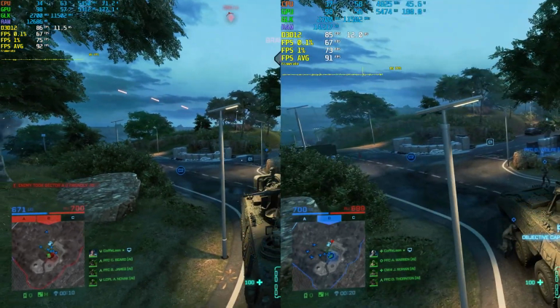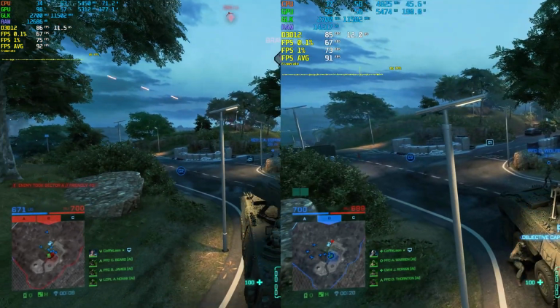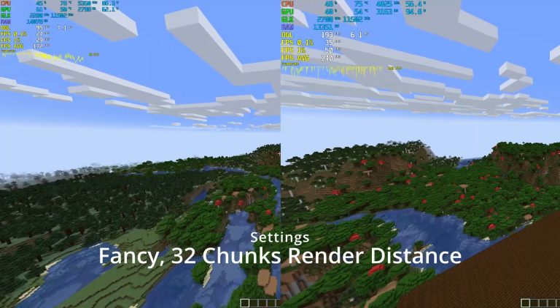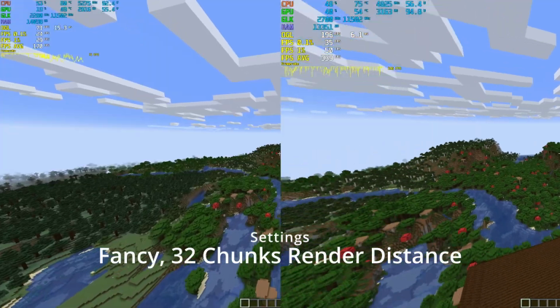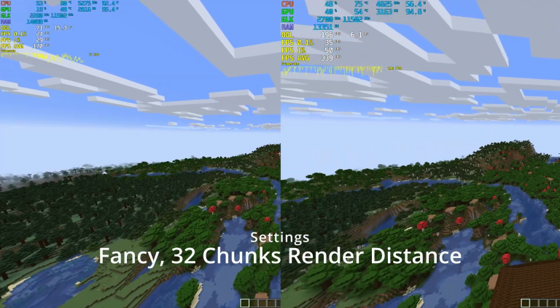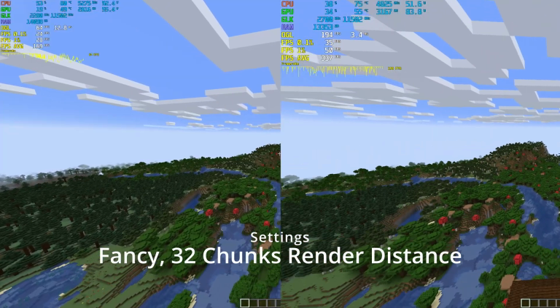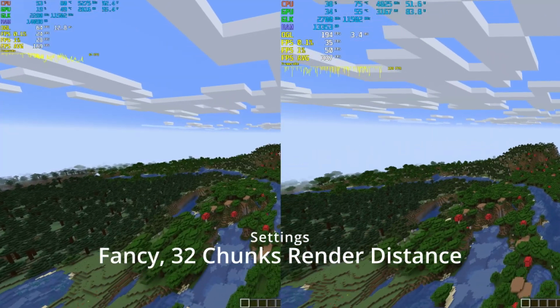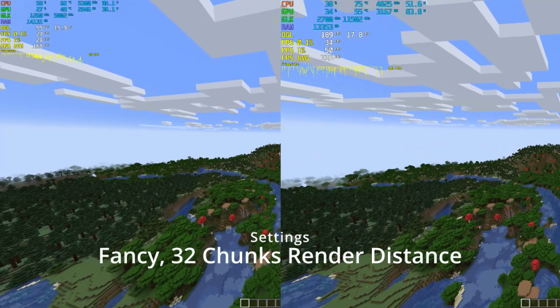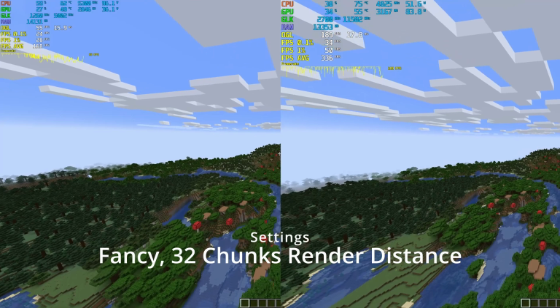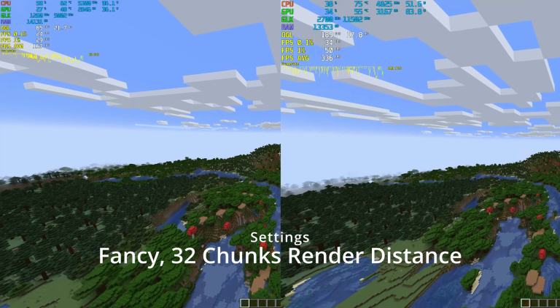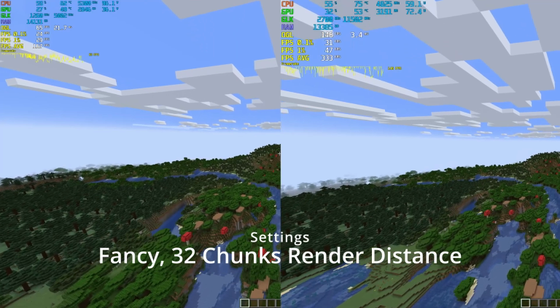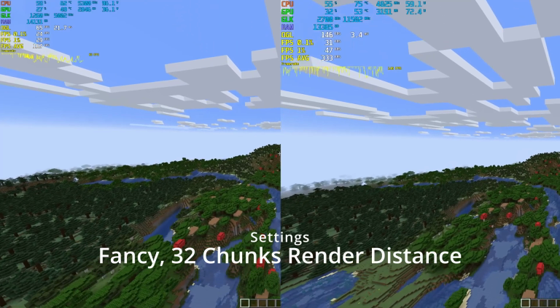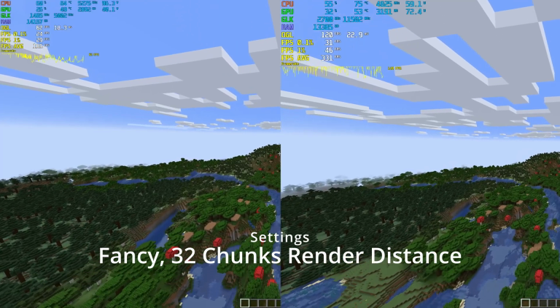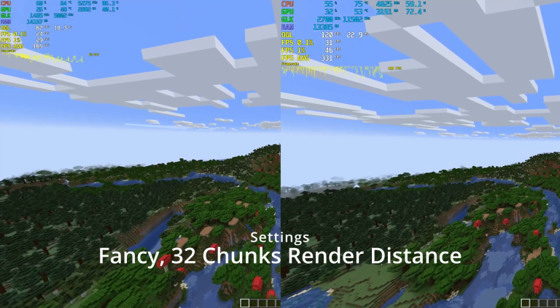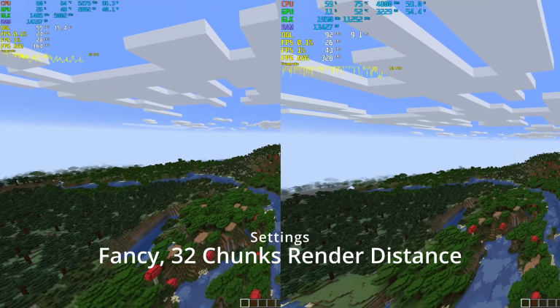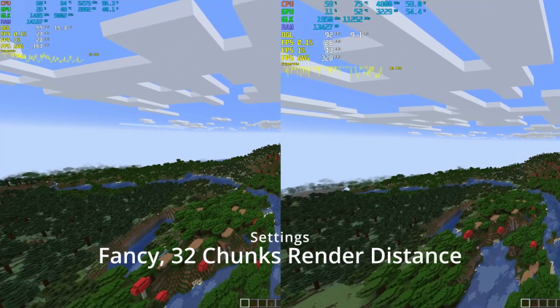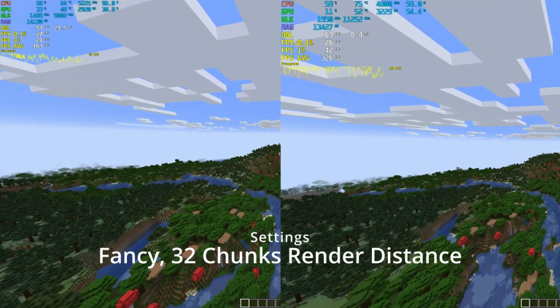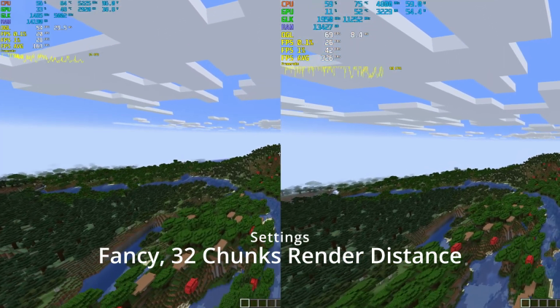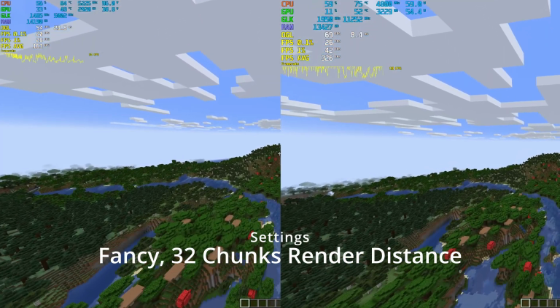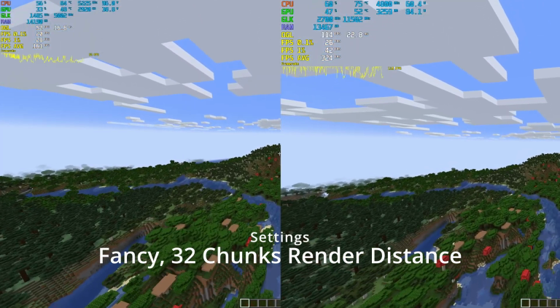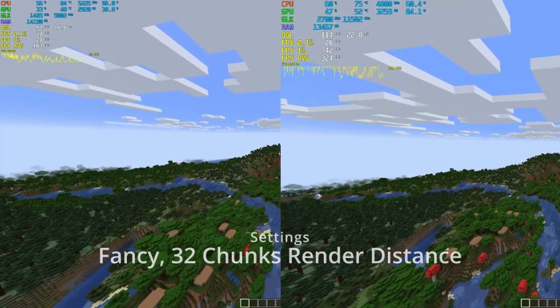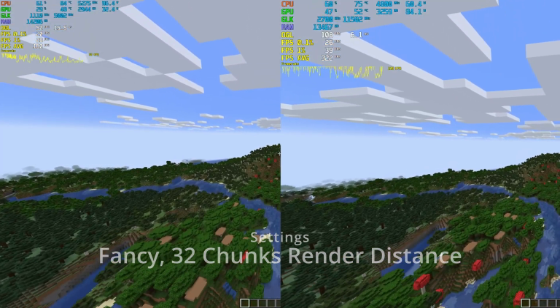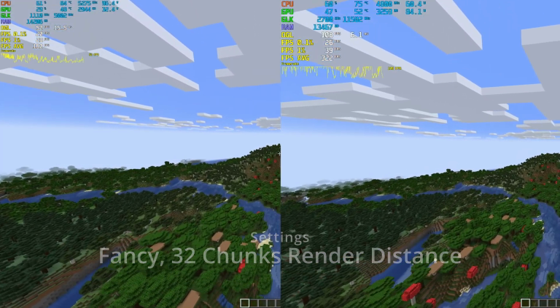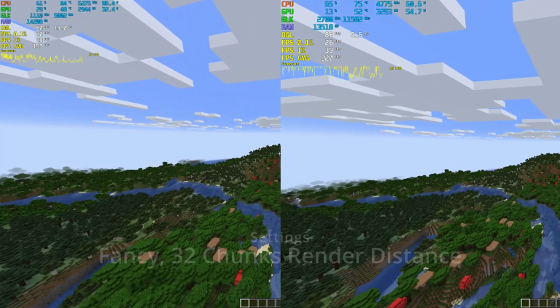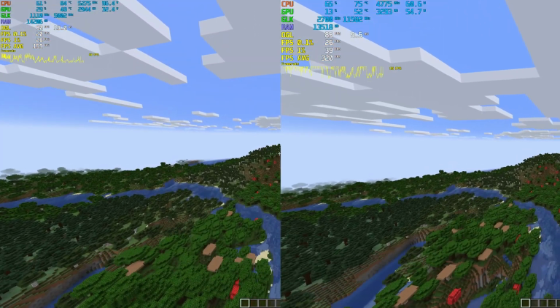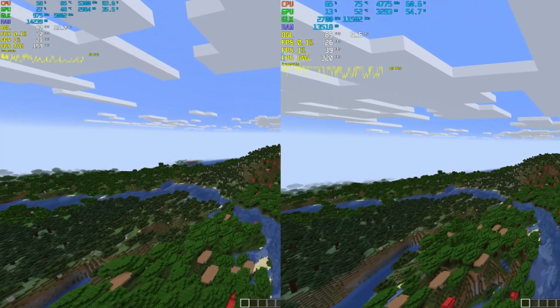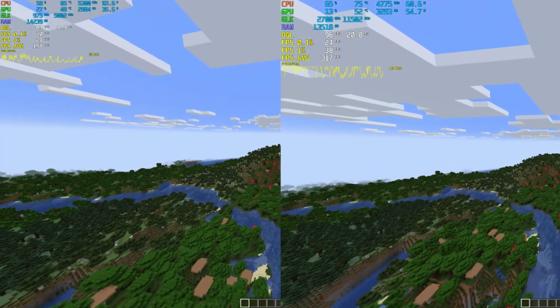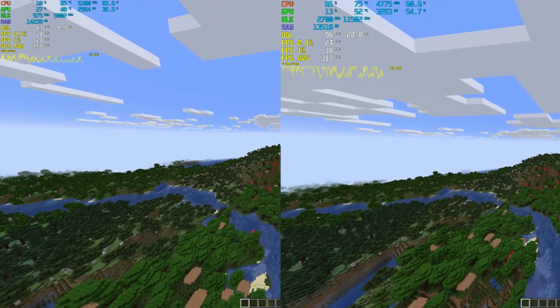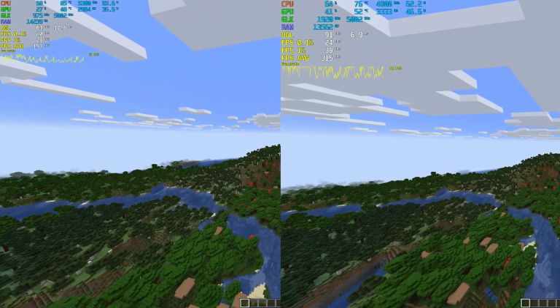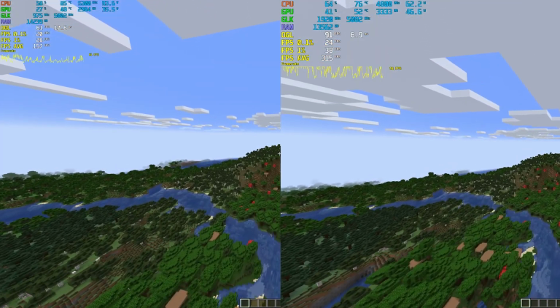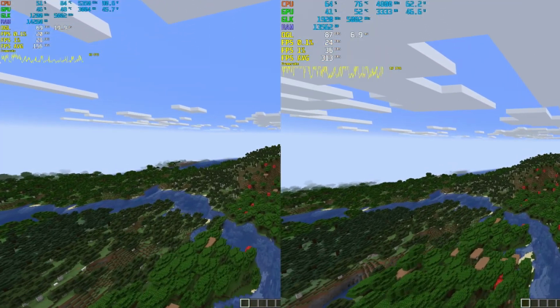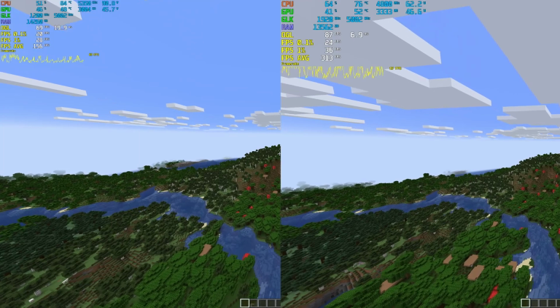I think Minecraft likes the thick cache. Set at 32 chunks of render distance, the GPU is fast asleep — meaning the CPU is doing most of the heavy lifting.